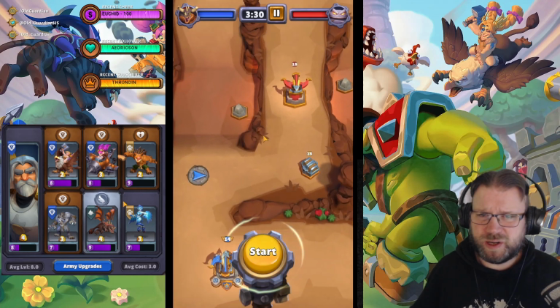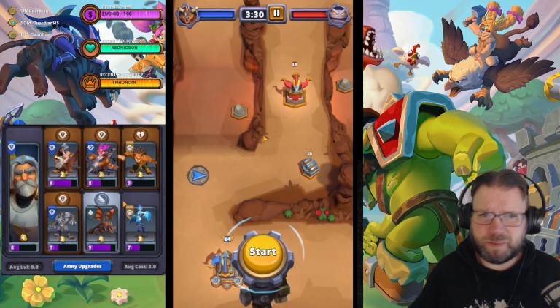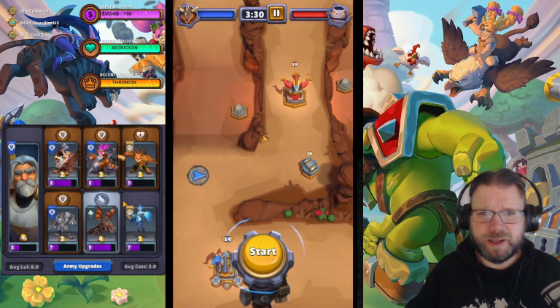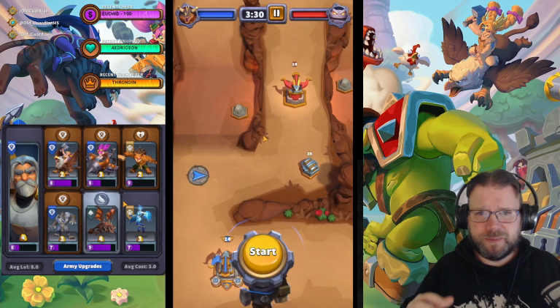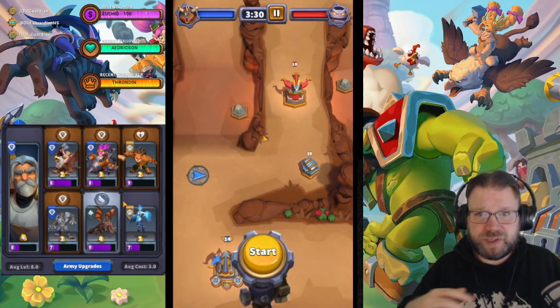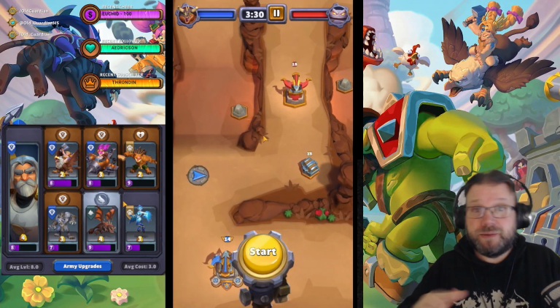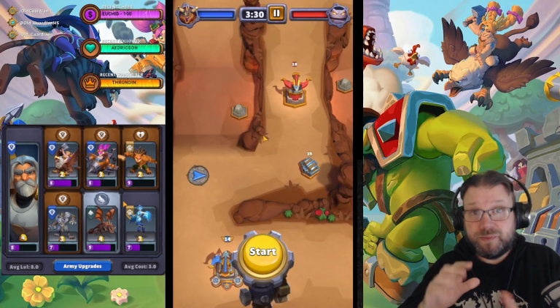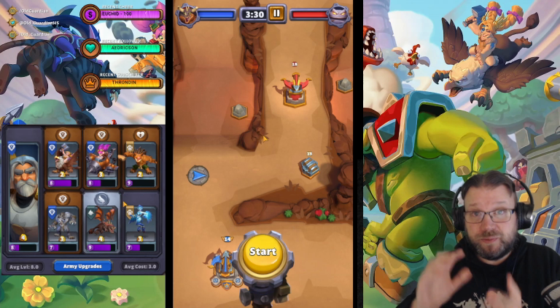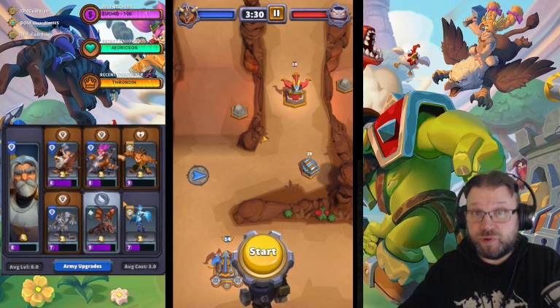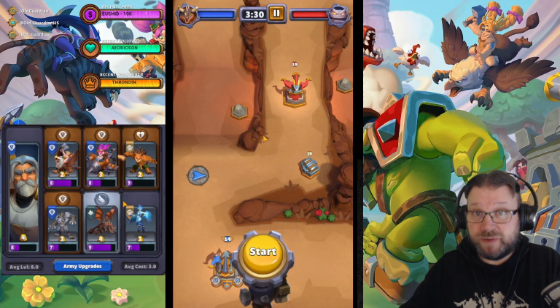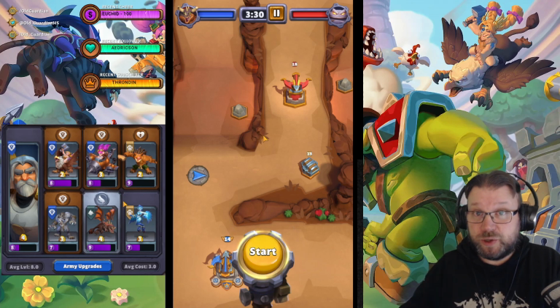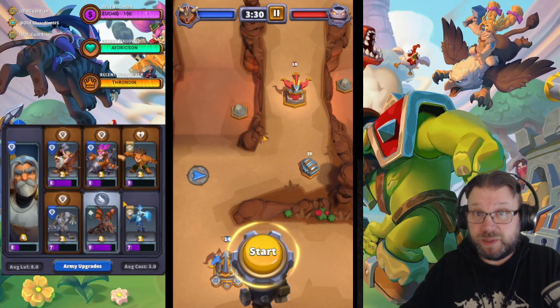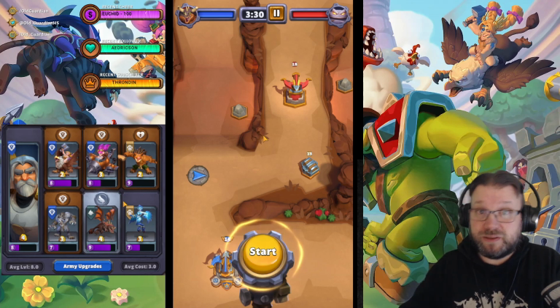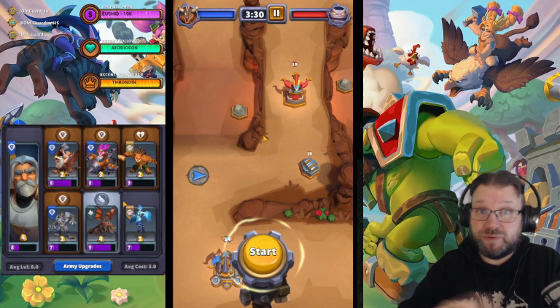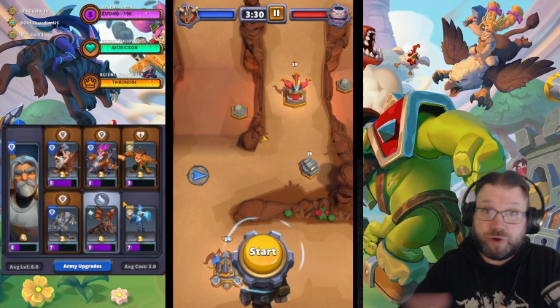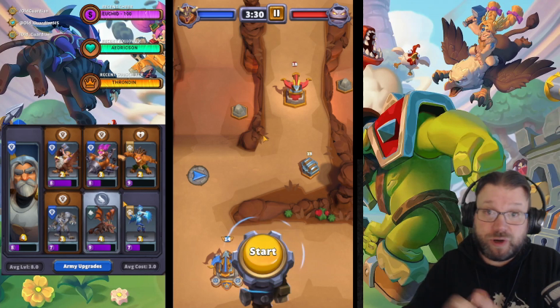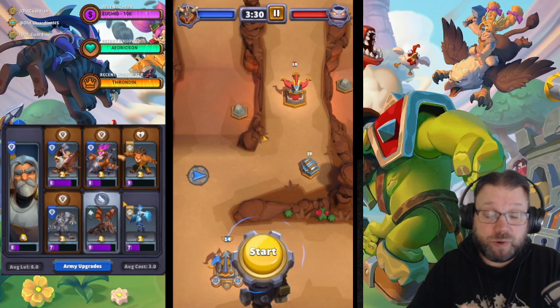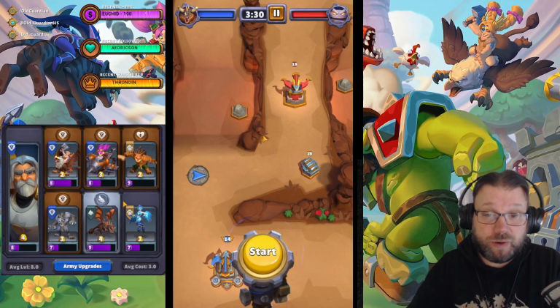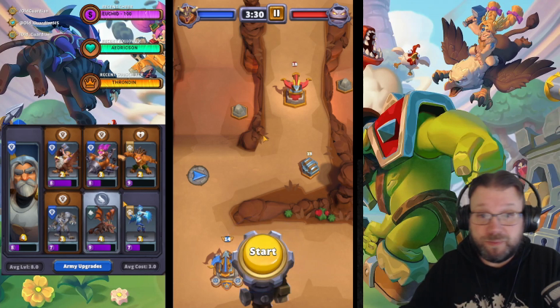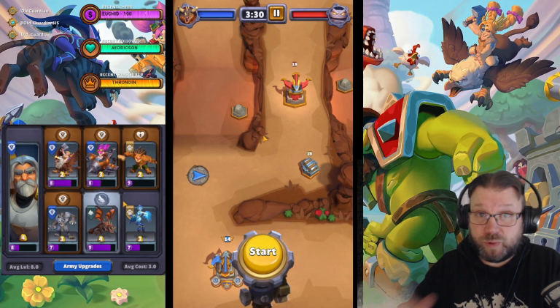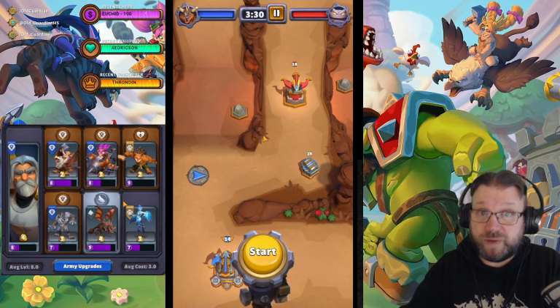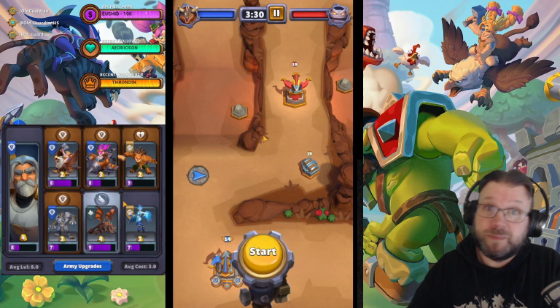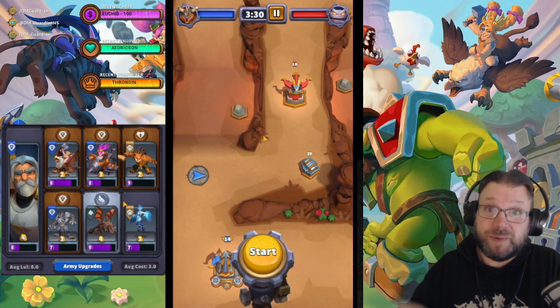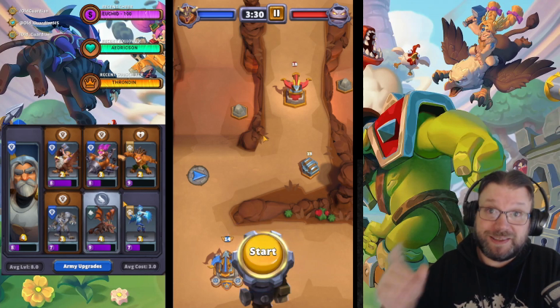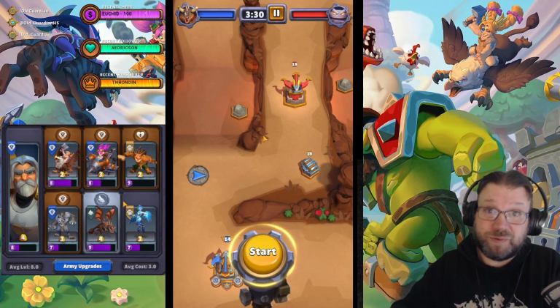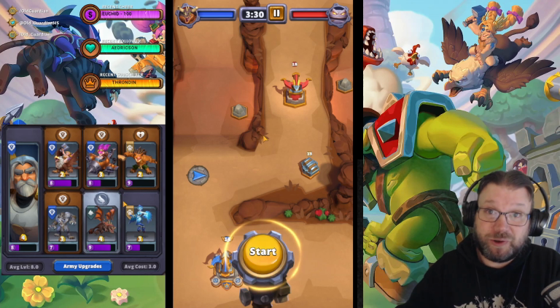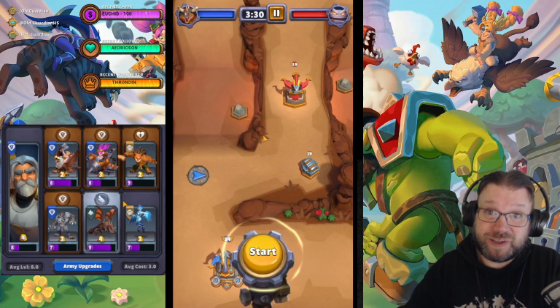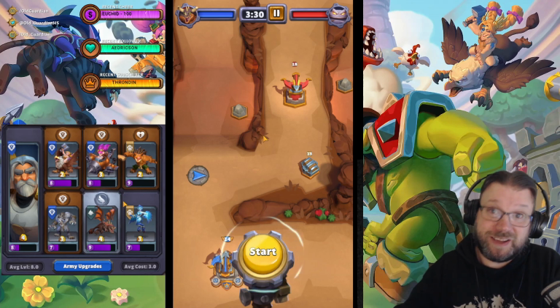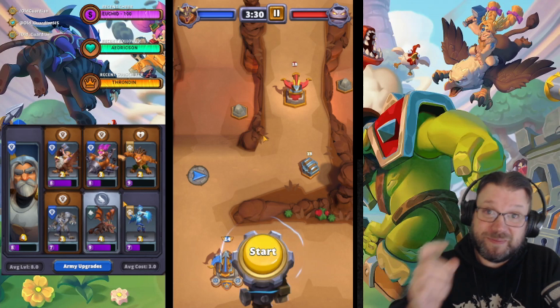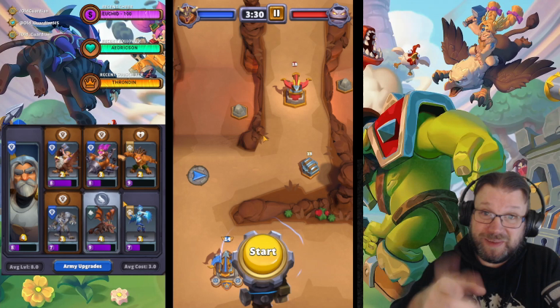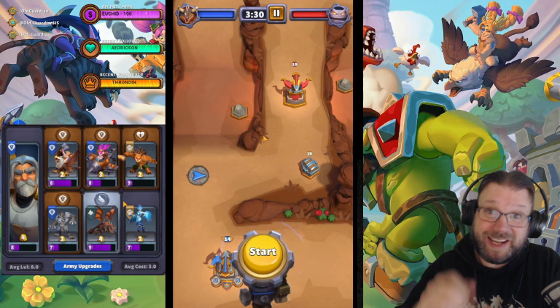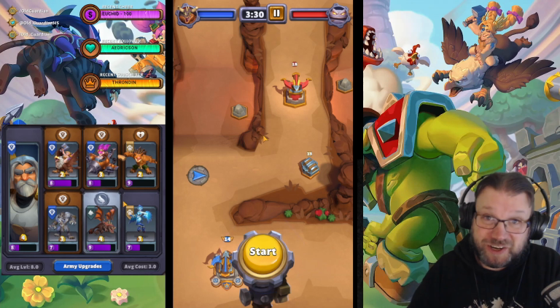So with Rockalim: survive the earth elementals, turn Rockalim around, profit. And this is what it looks like in action.